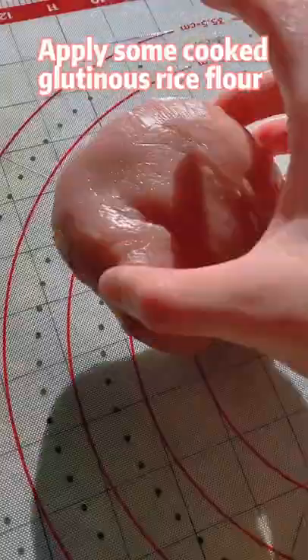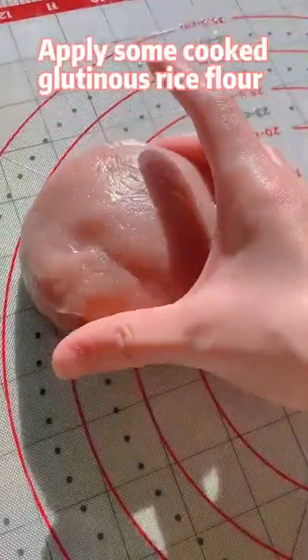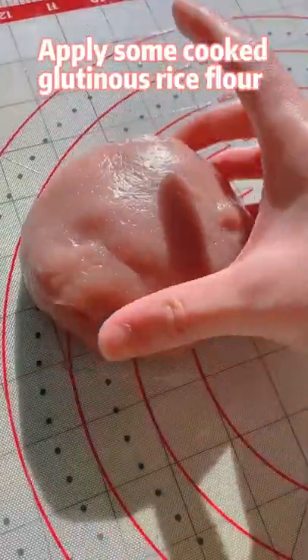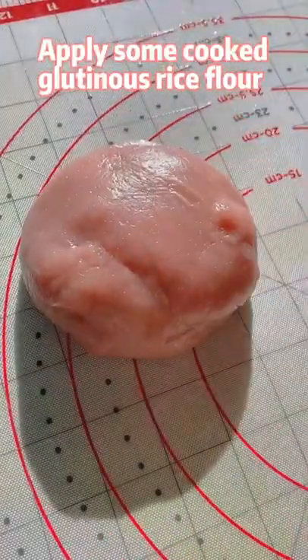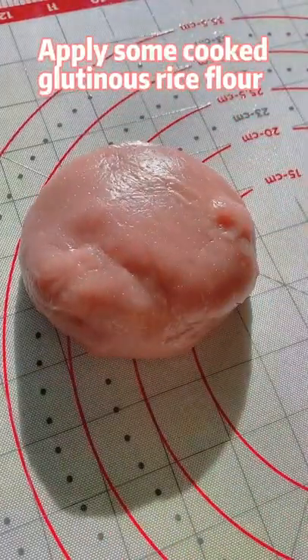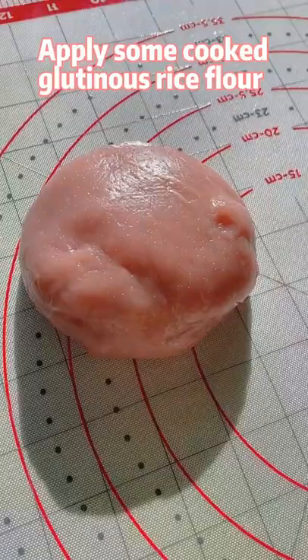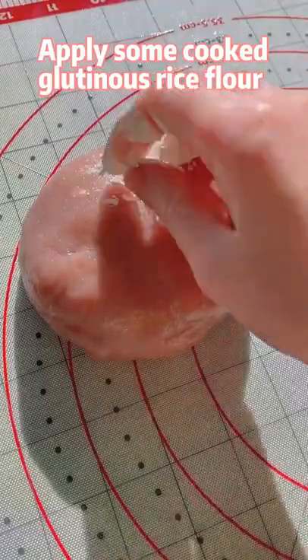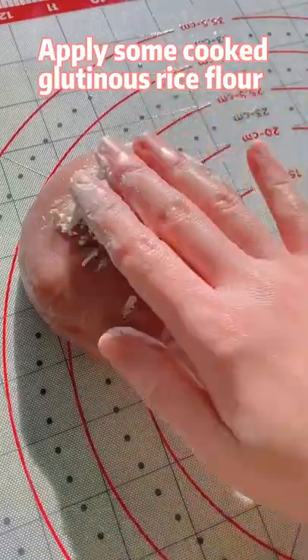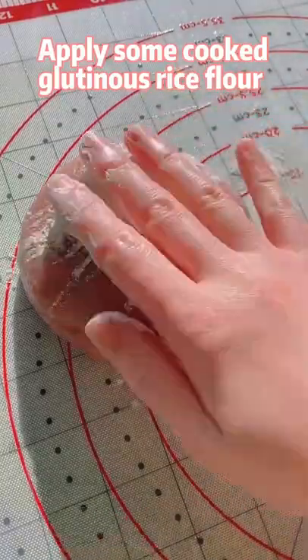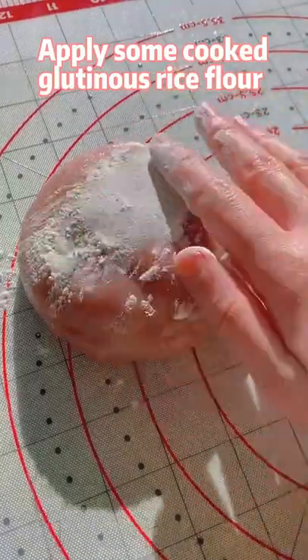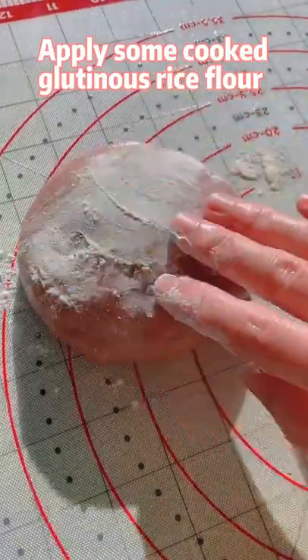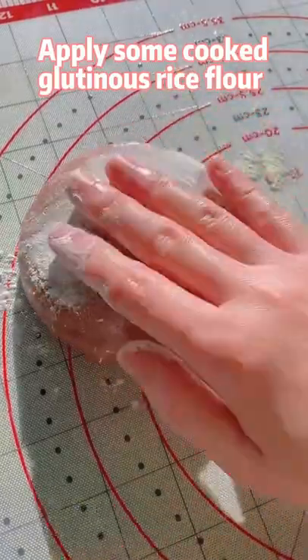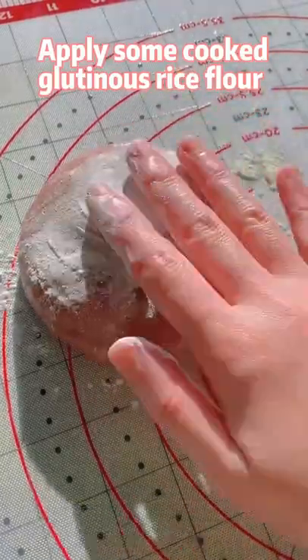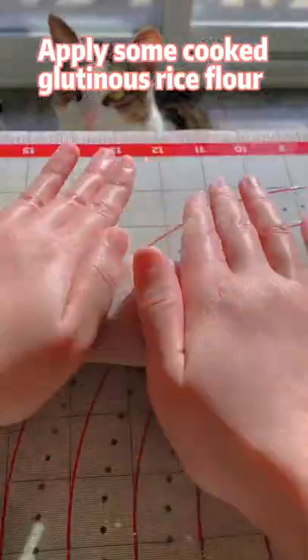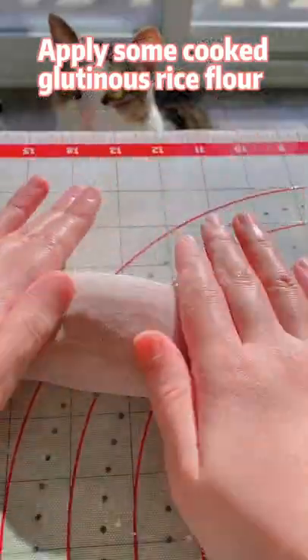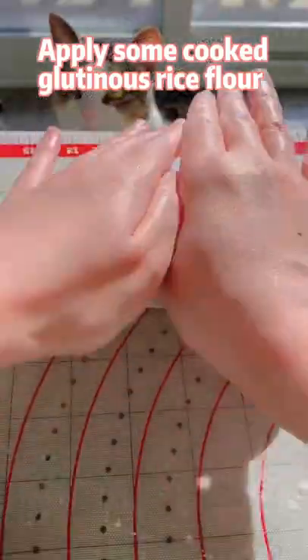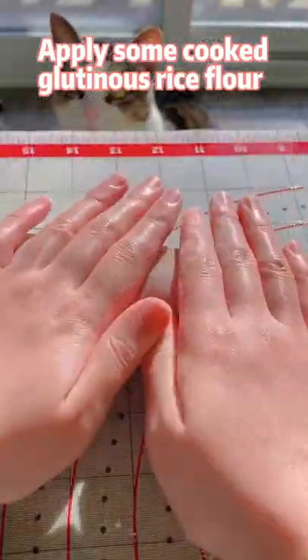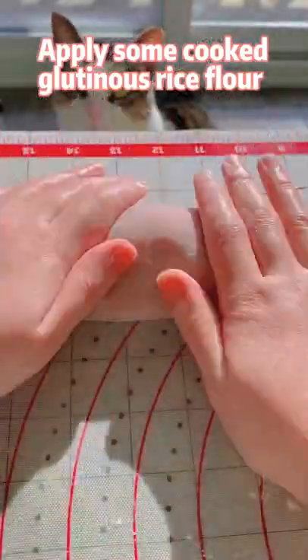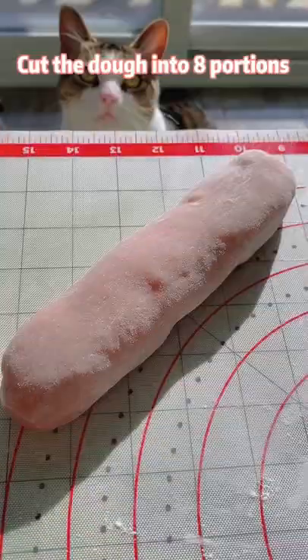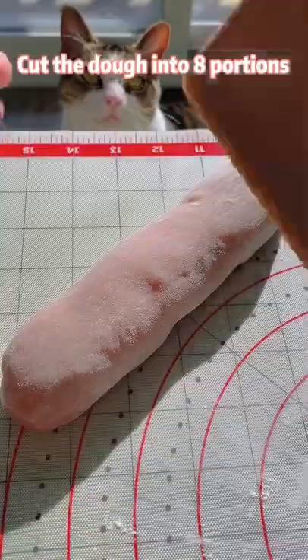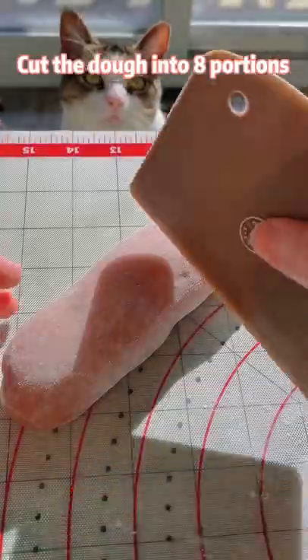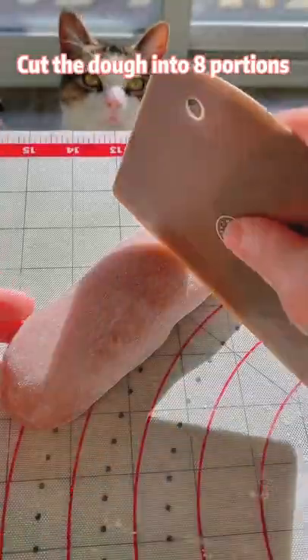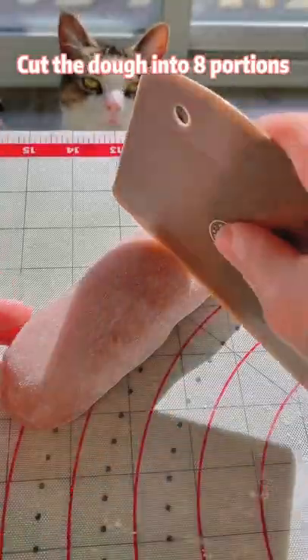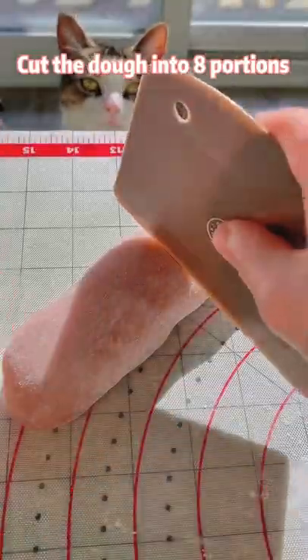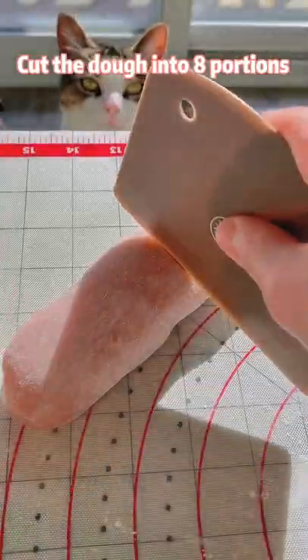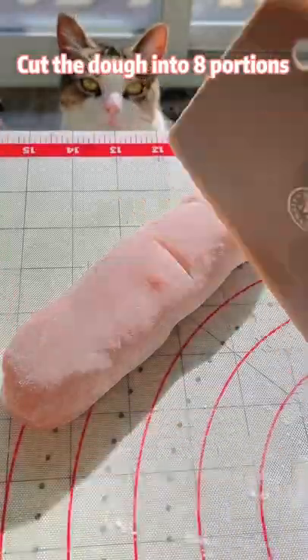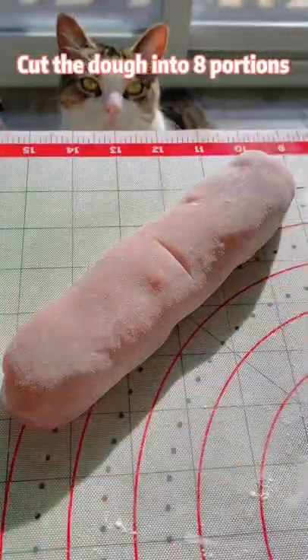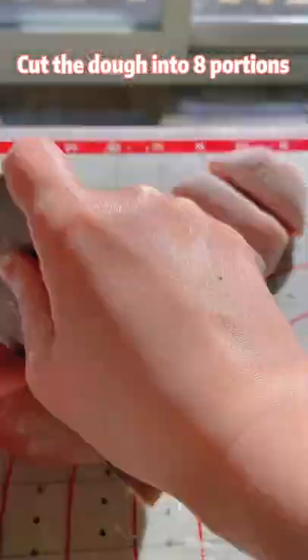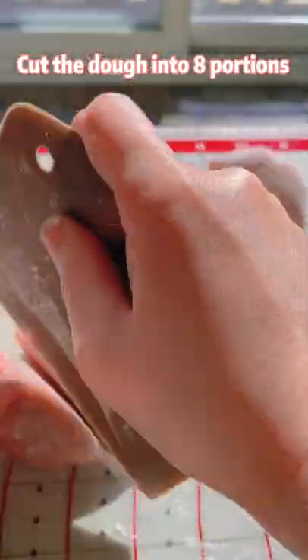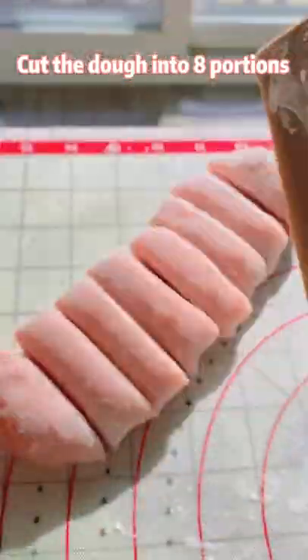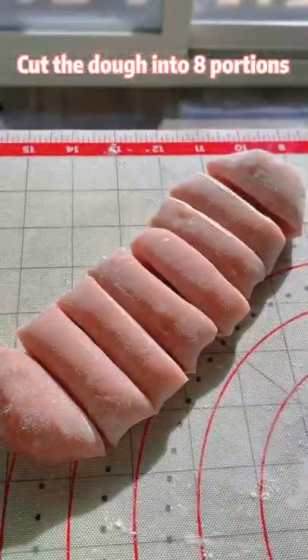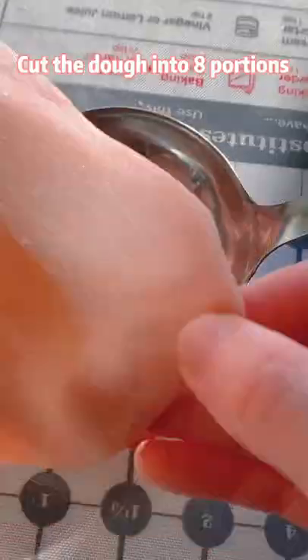Apply some cooked glutinous rice flour. Cut the dough into 8 portions.